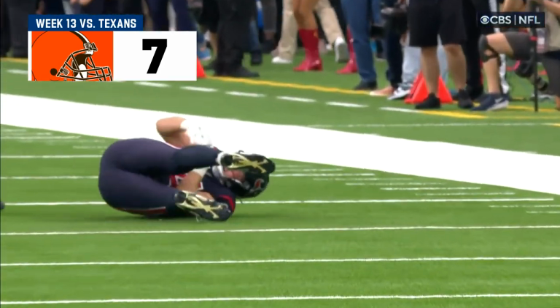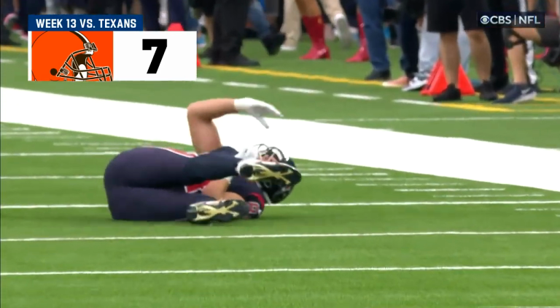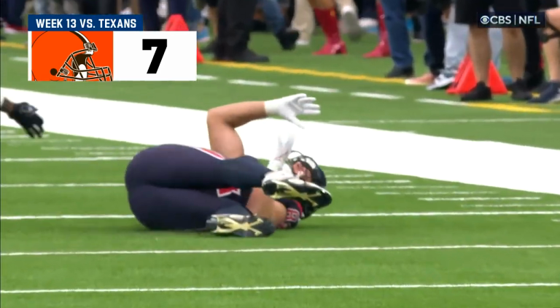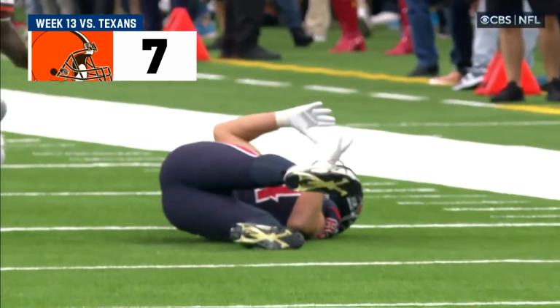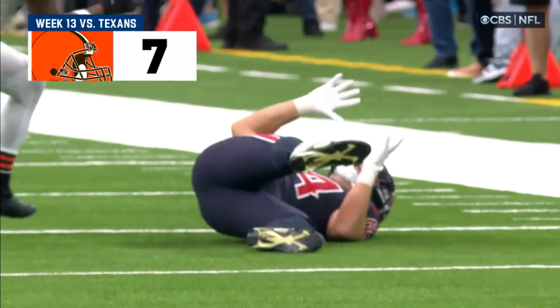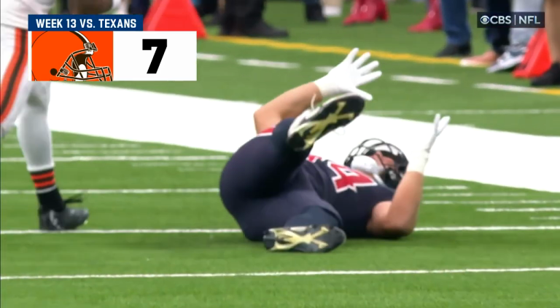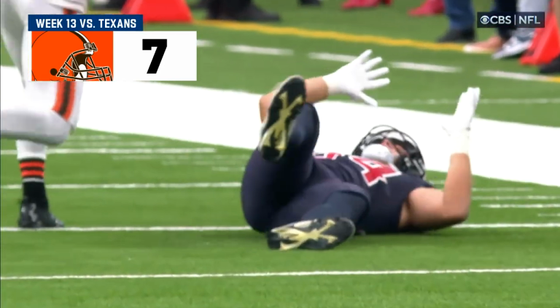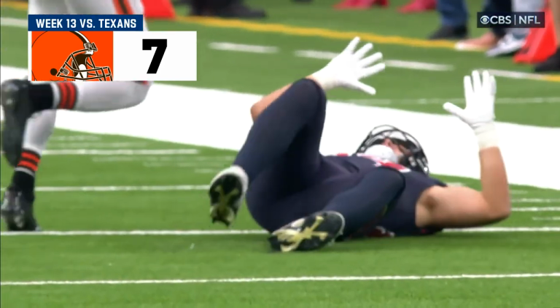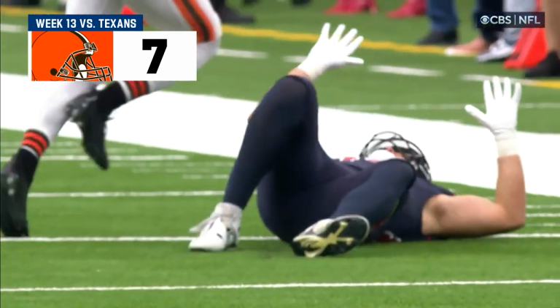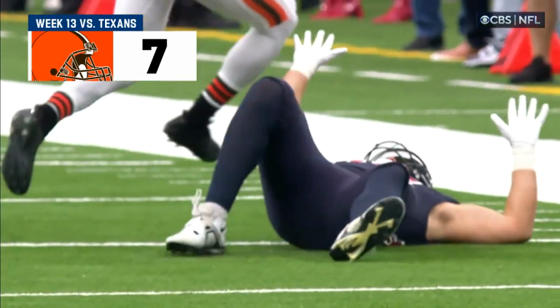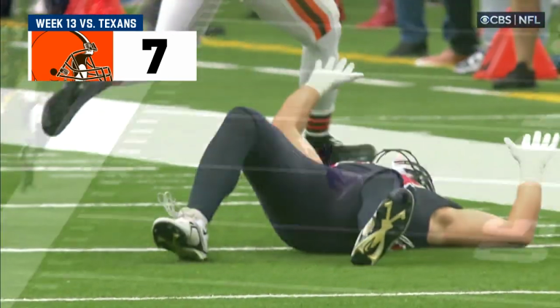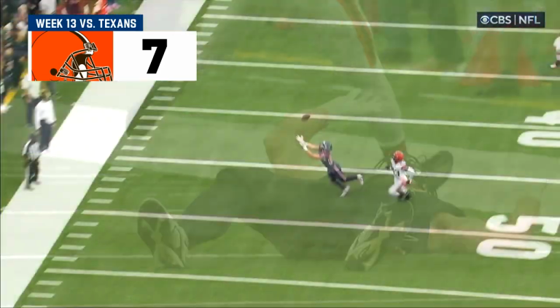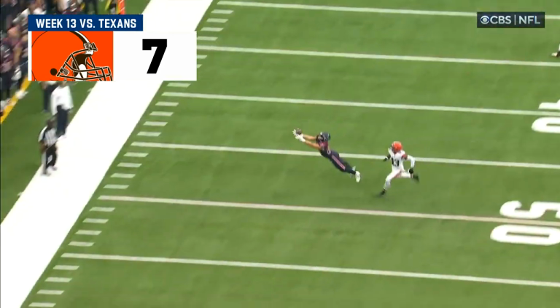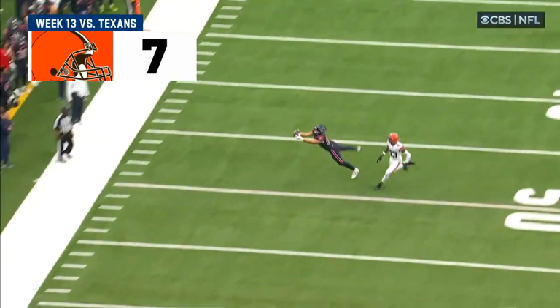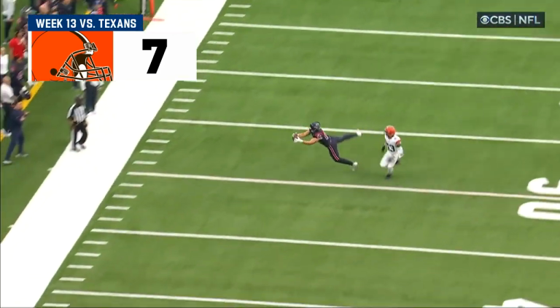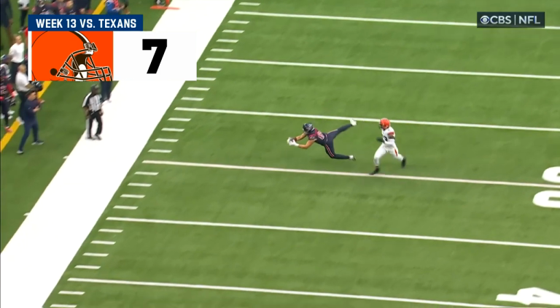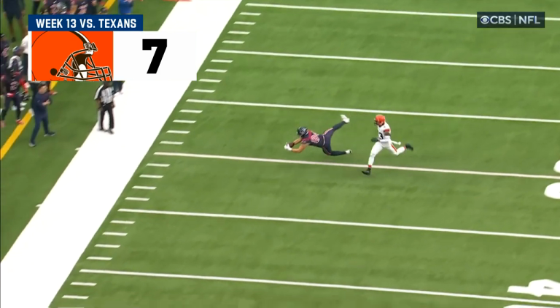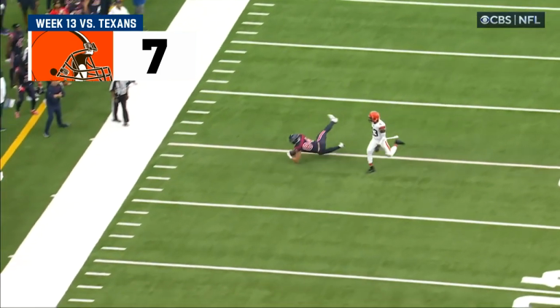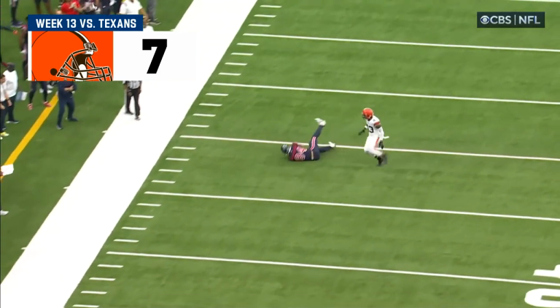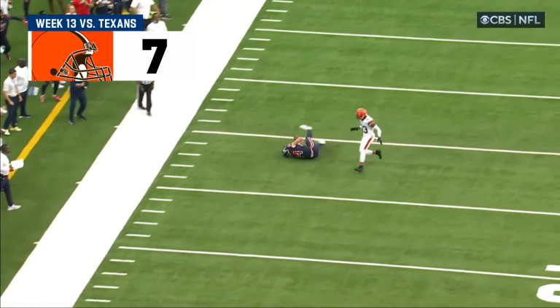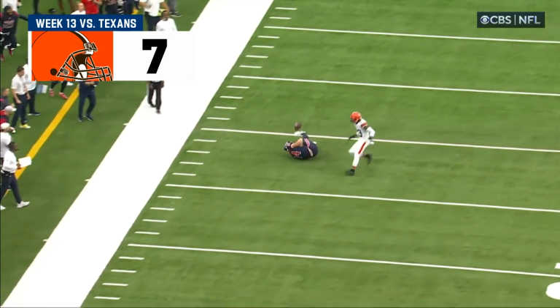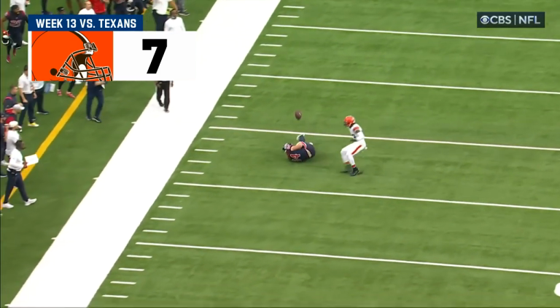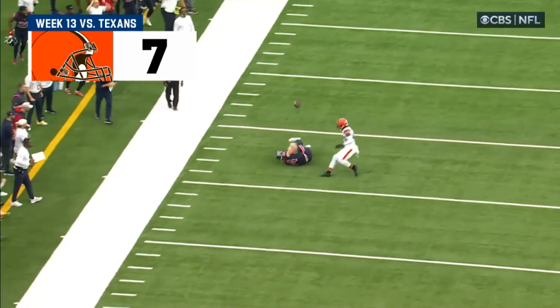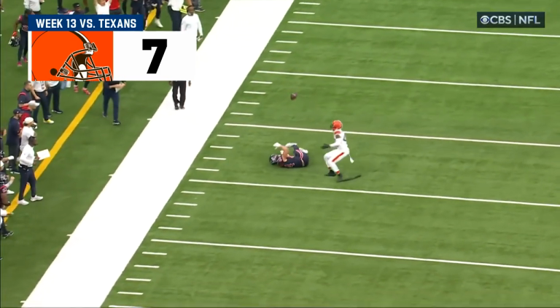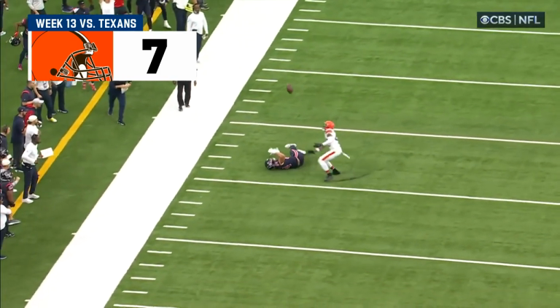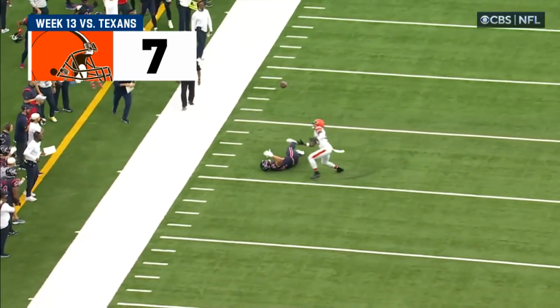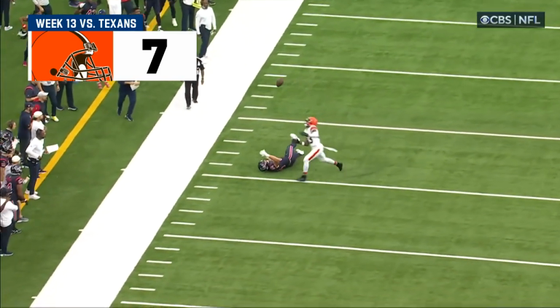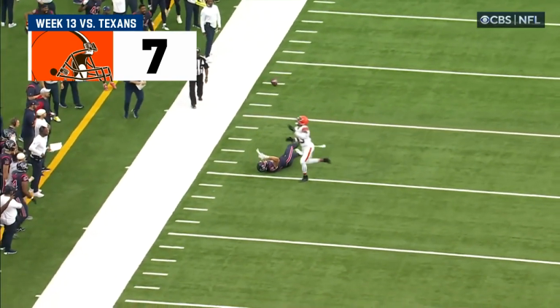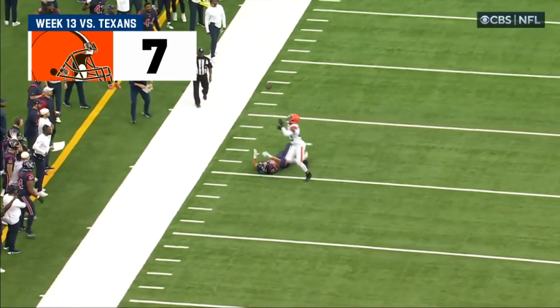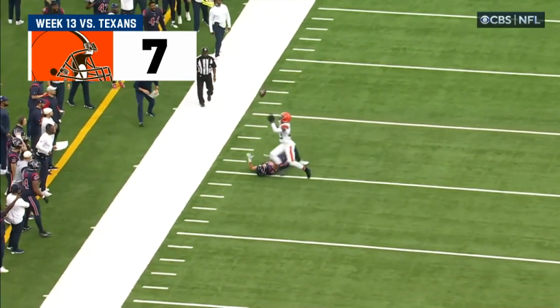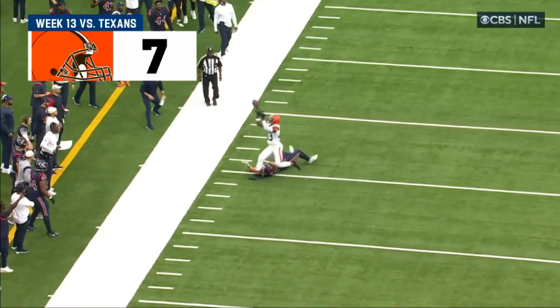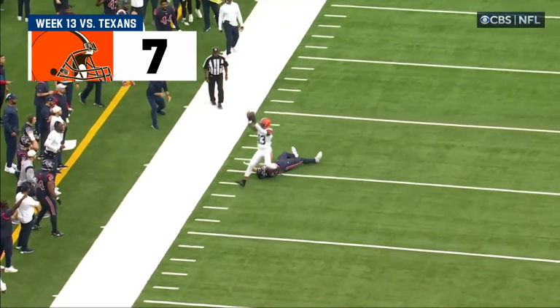I don't know that that ball hit the ground. With the football along the sideline, Jeff, you've got a pretty good argument.